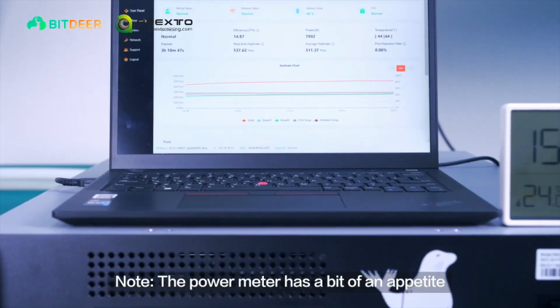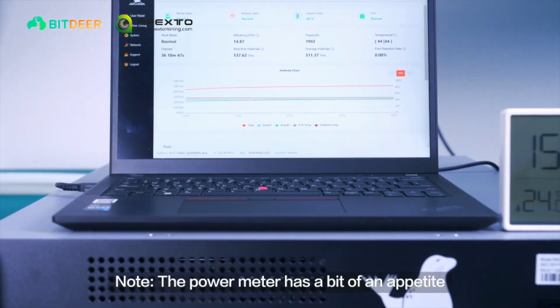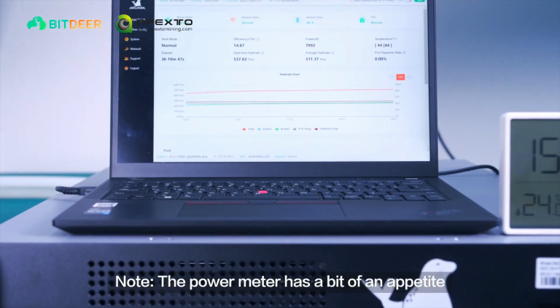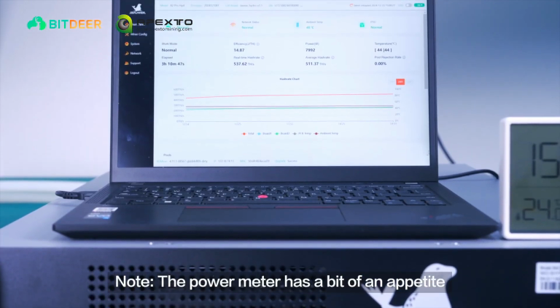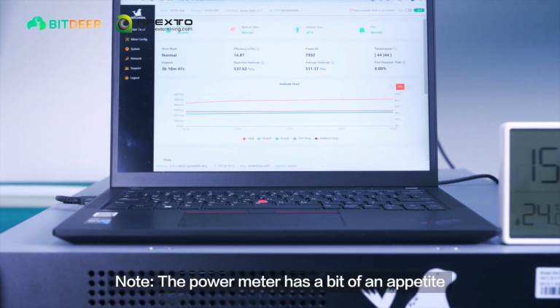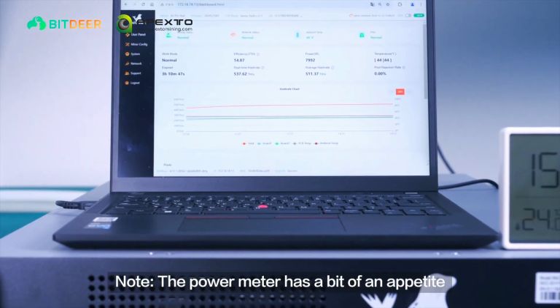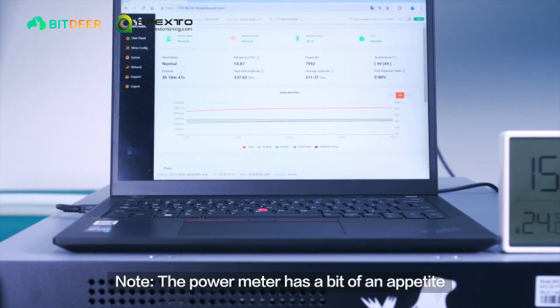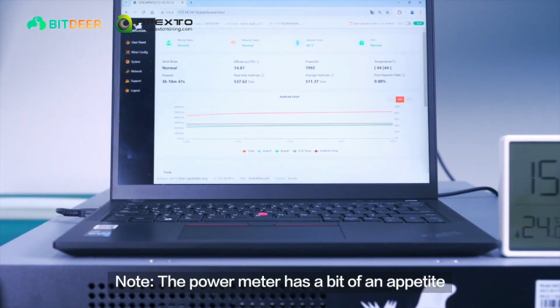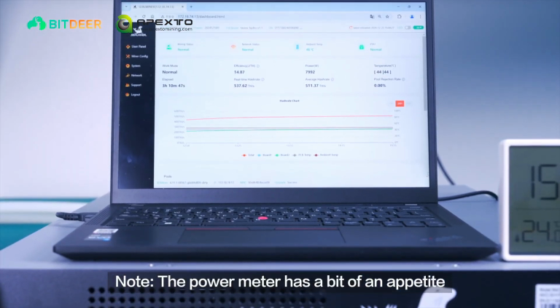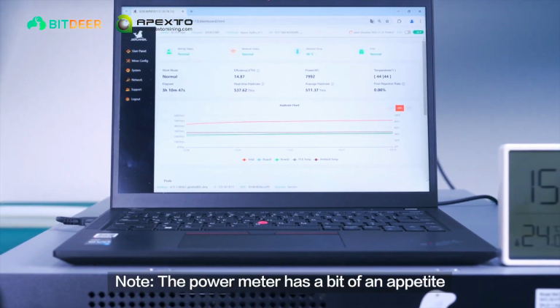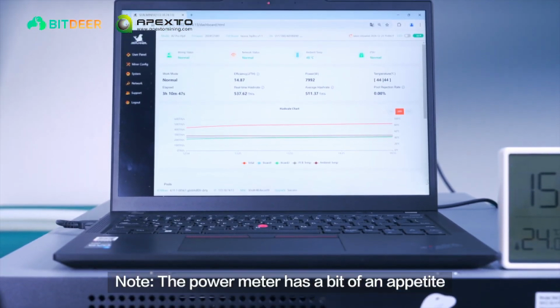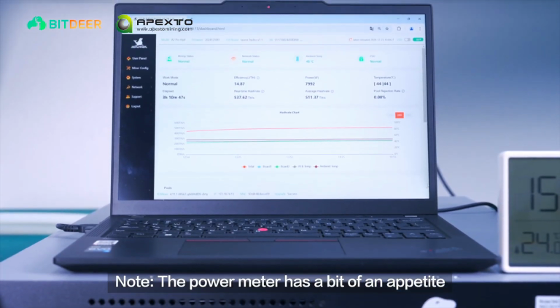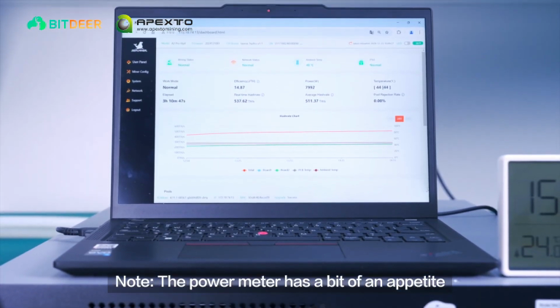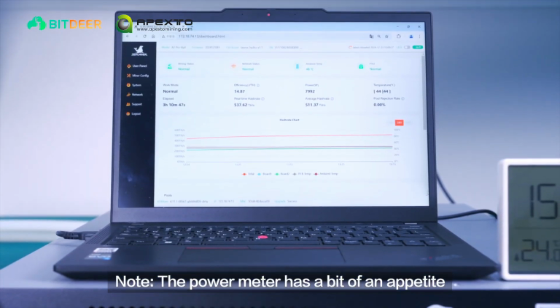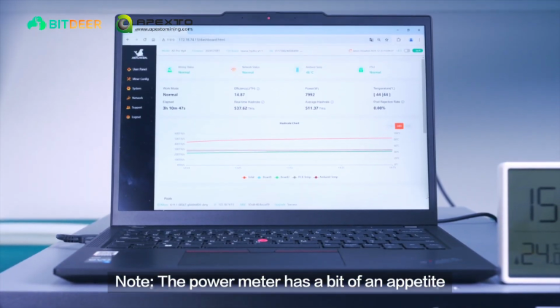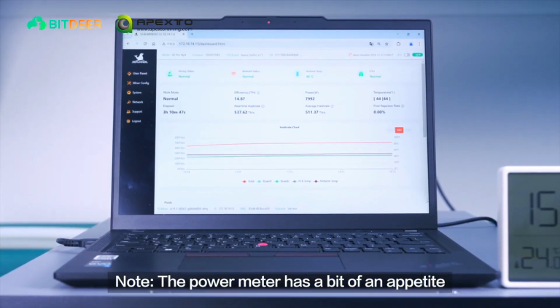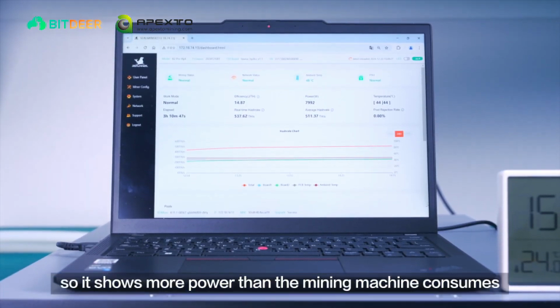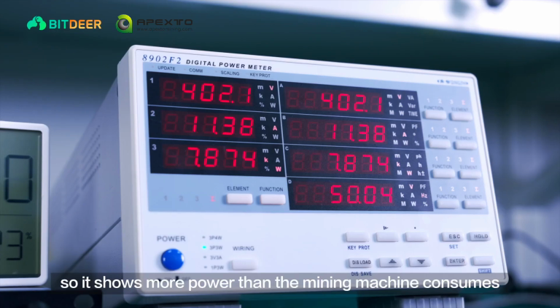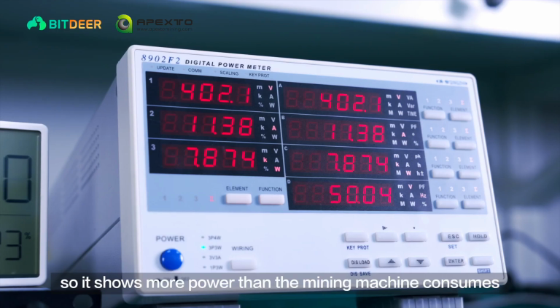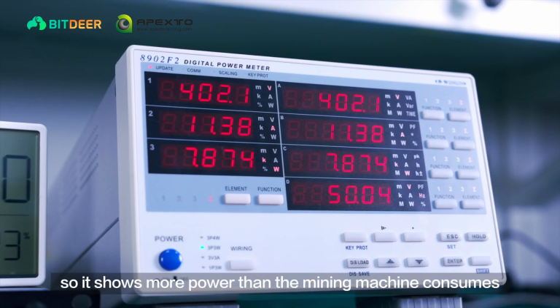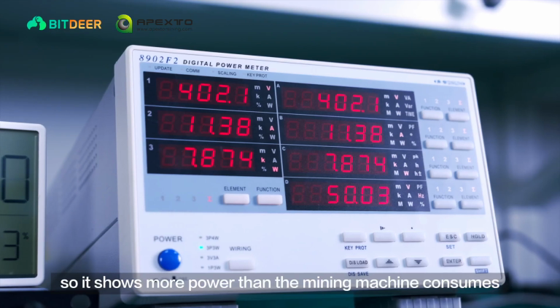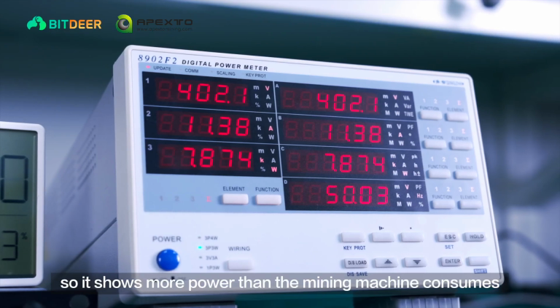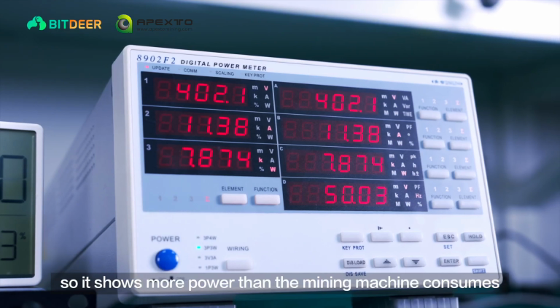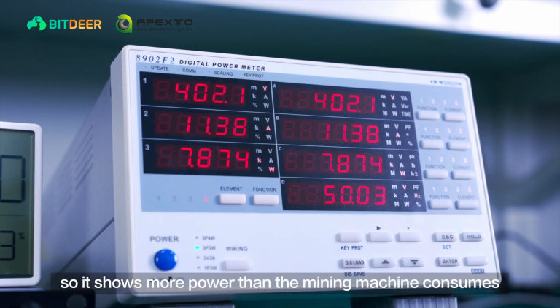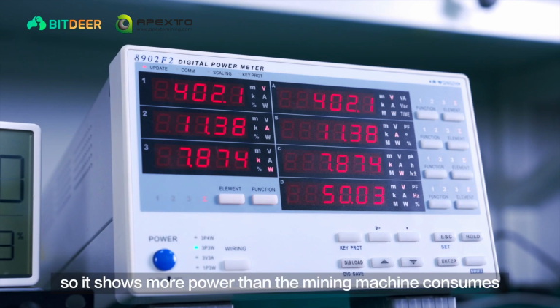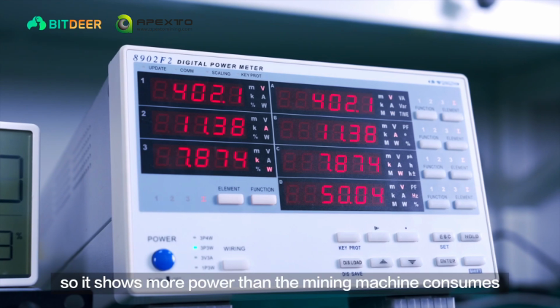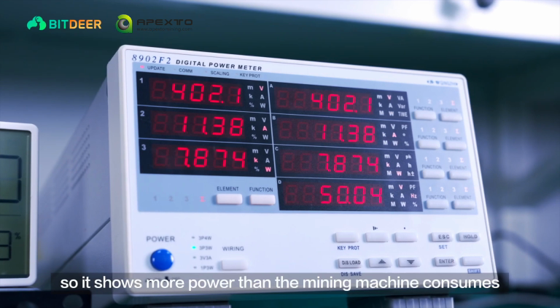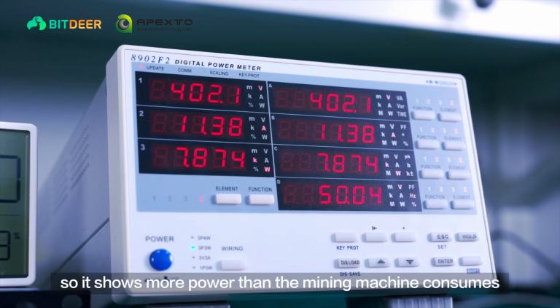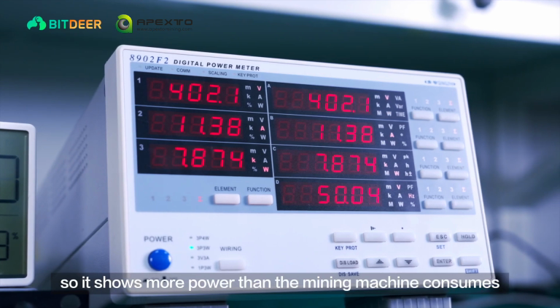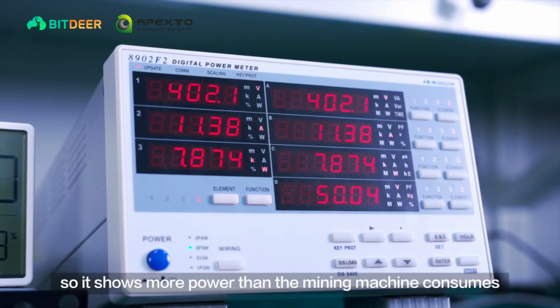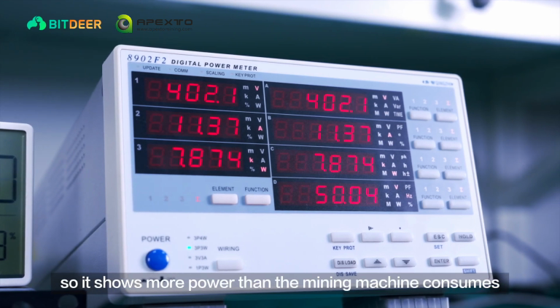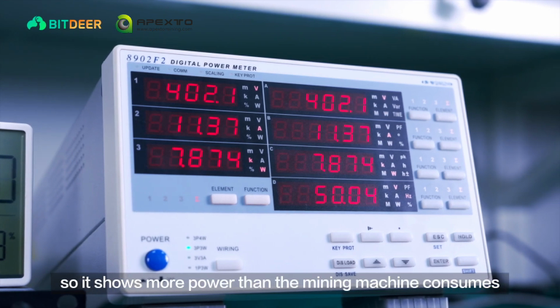Note: the power meter has a bit of an appetite, so it shows more power than the mining machine actually consumes.